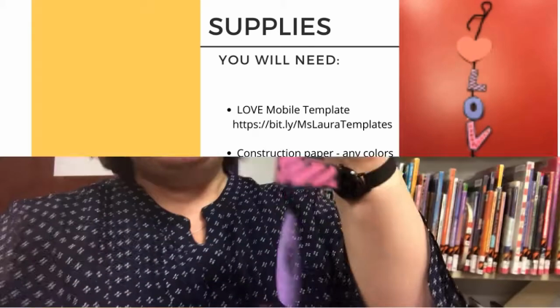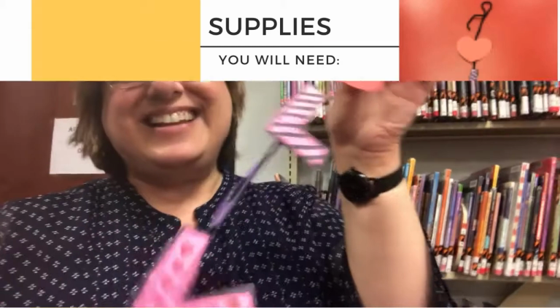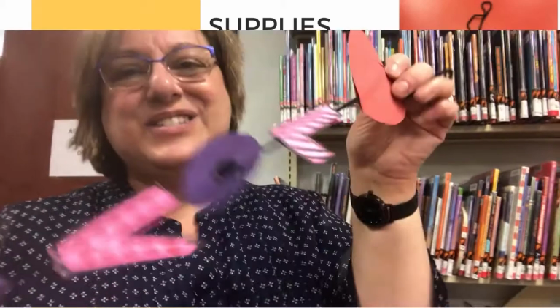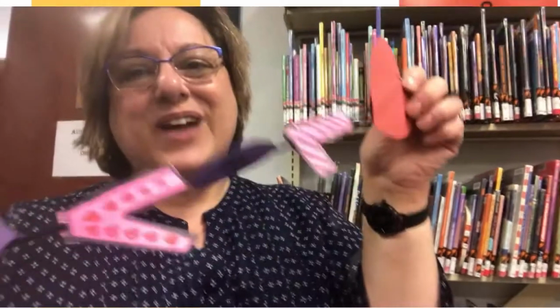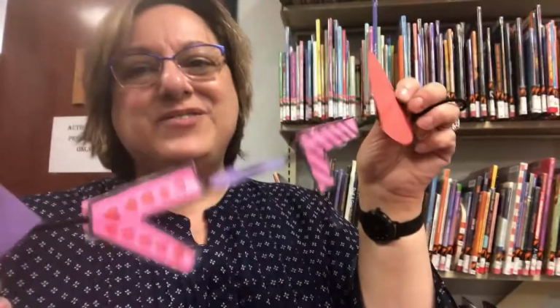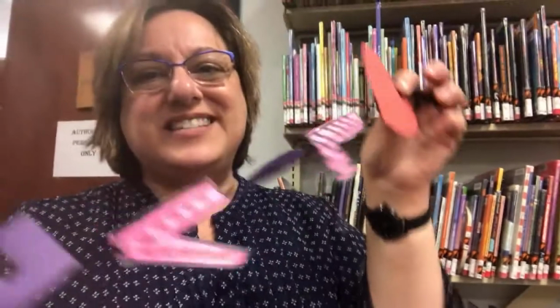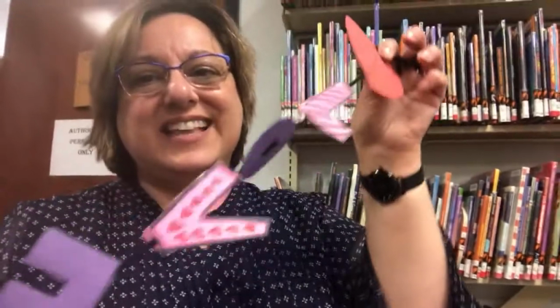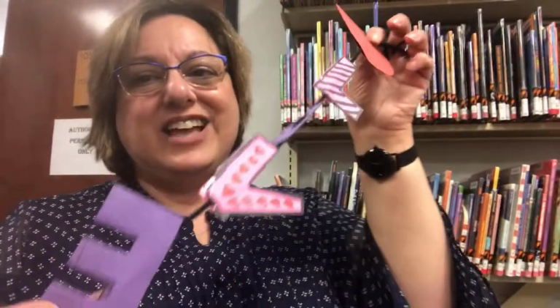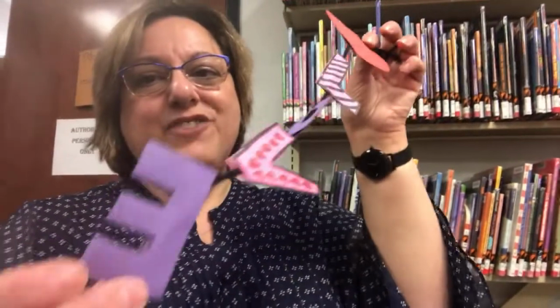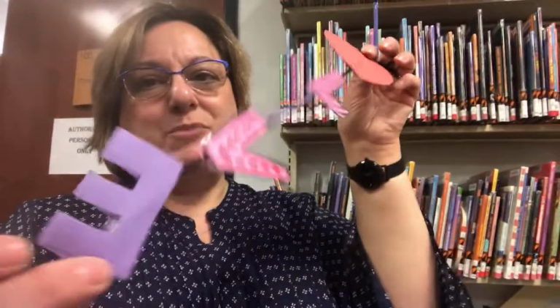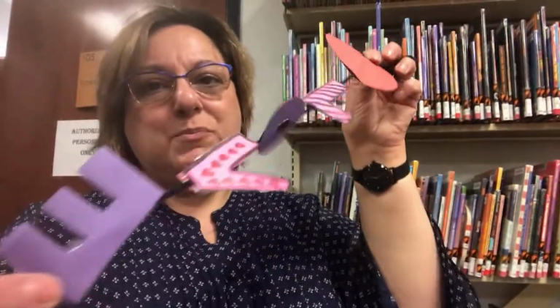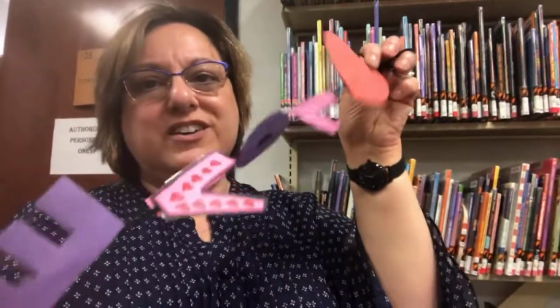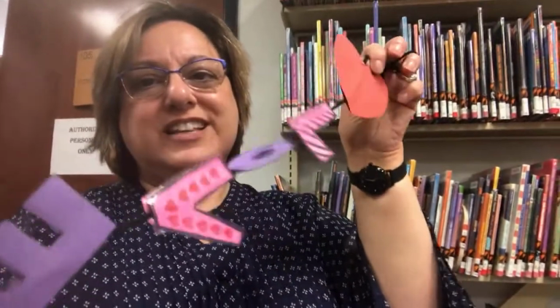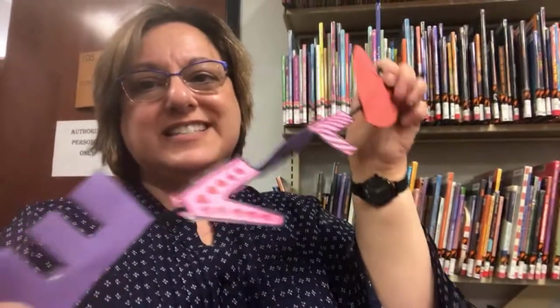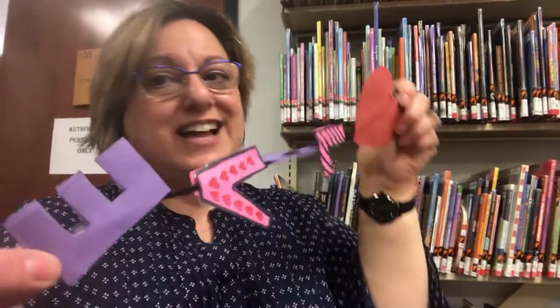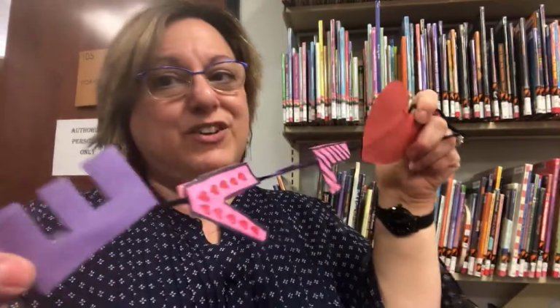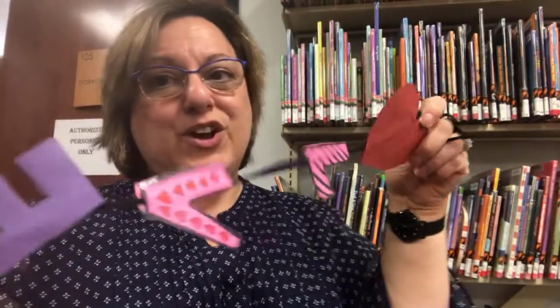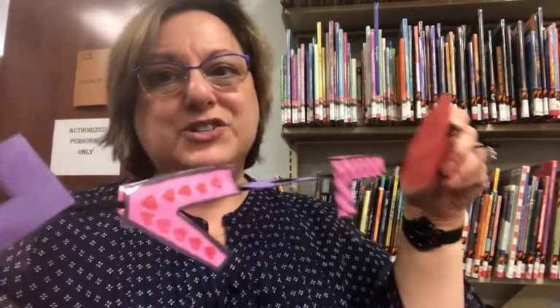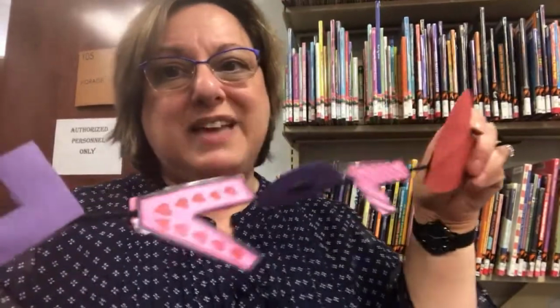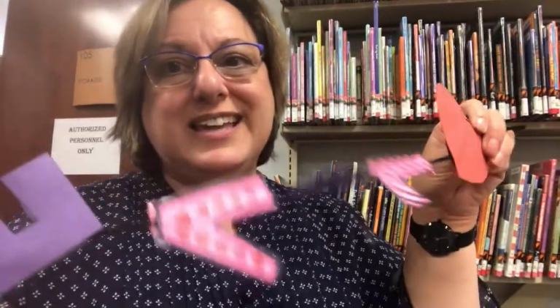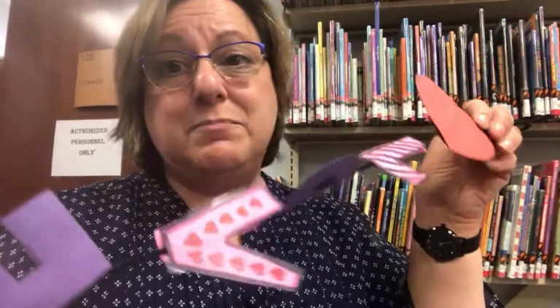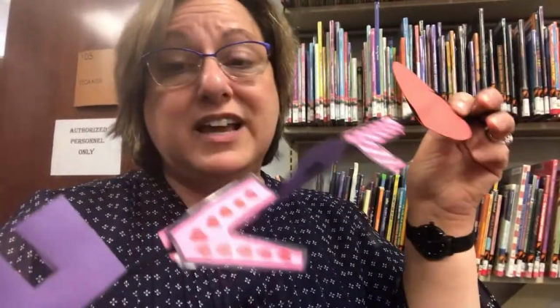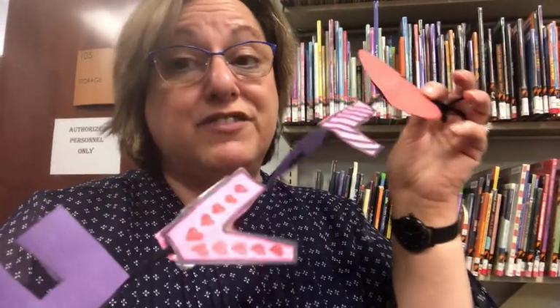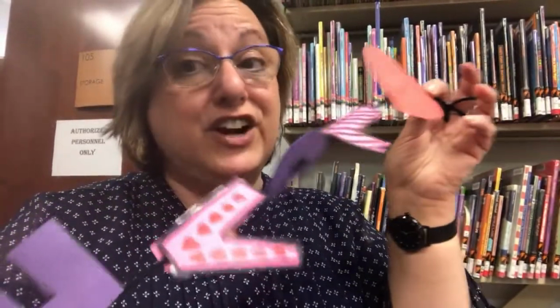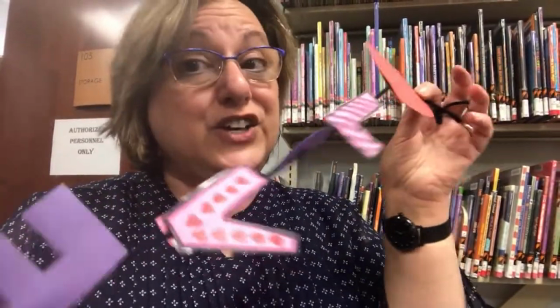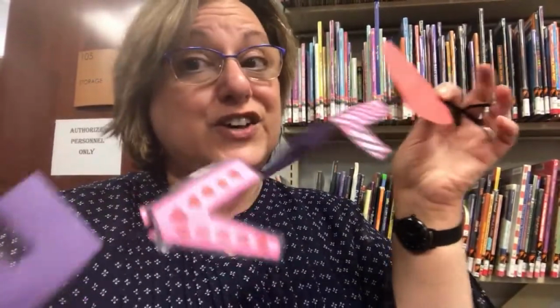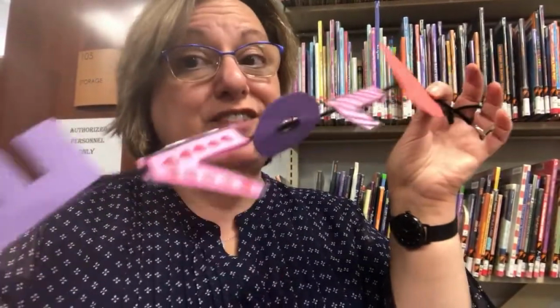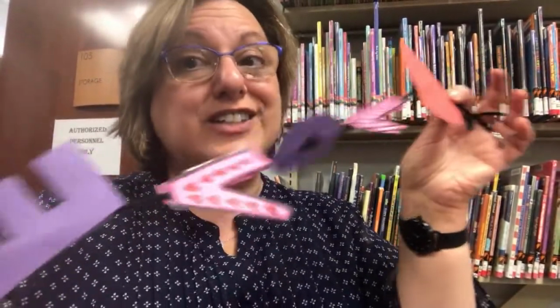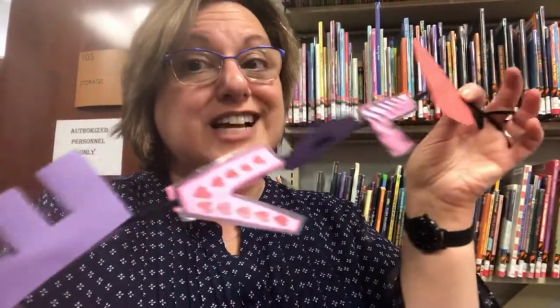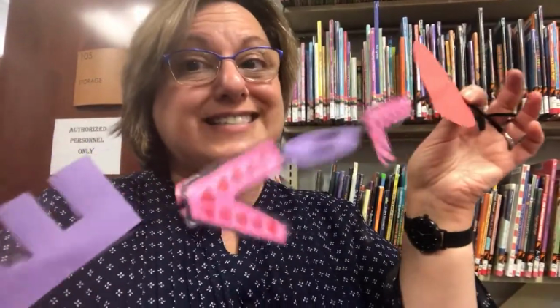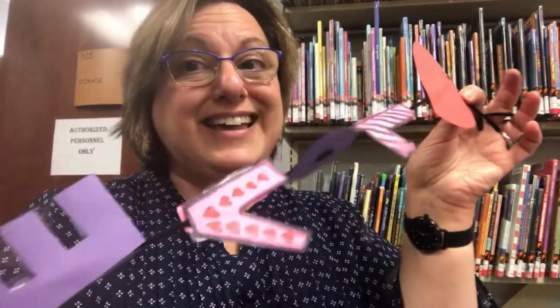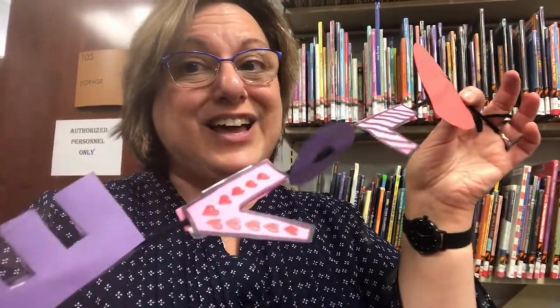Today's craft is a love mobile. It's not very hard to make and it'd make a very good Valentine's Day gift.